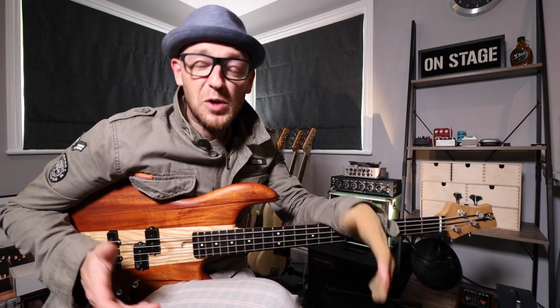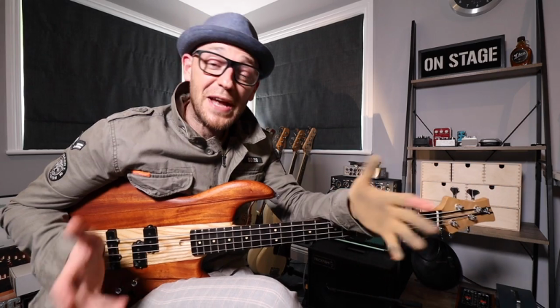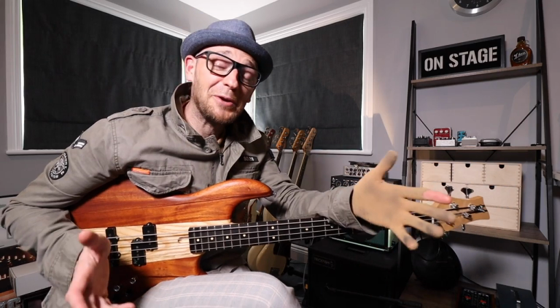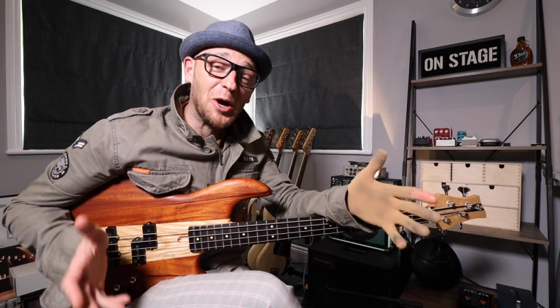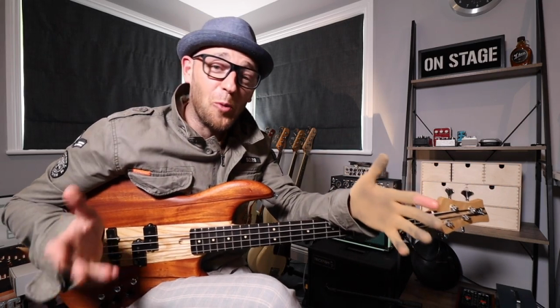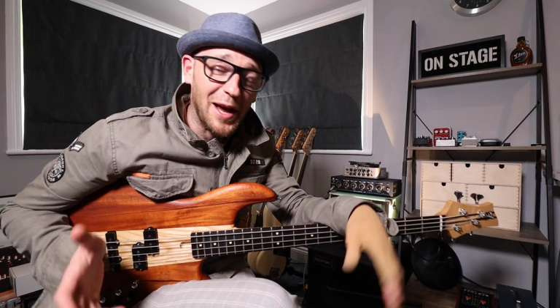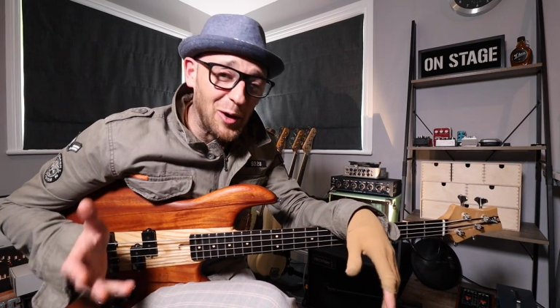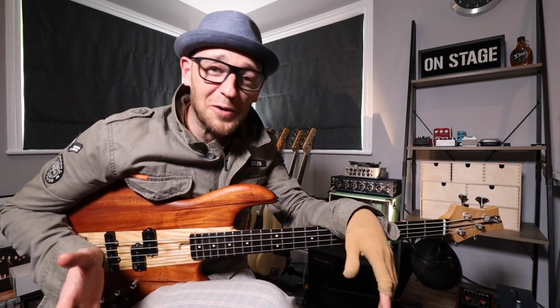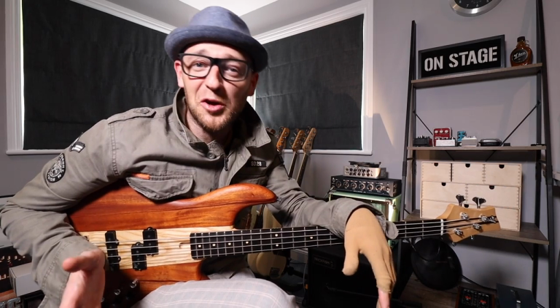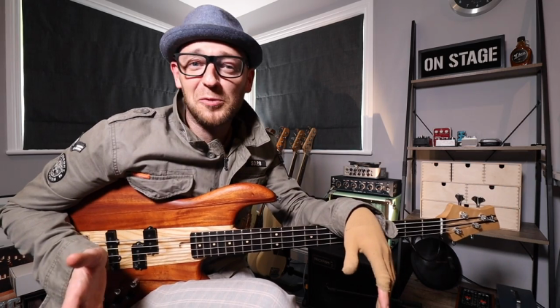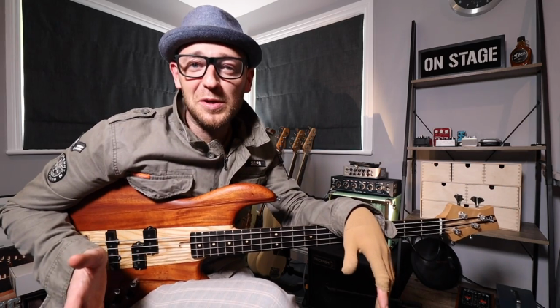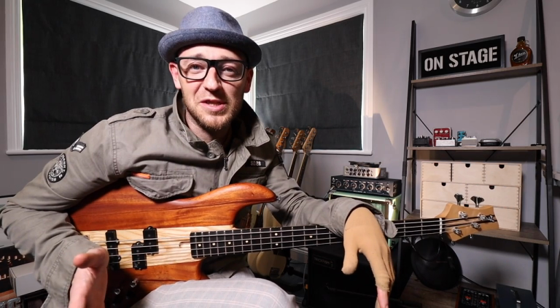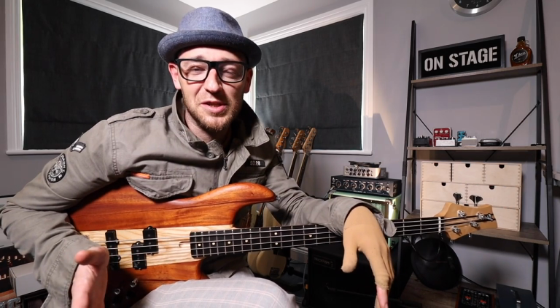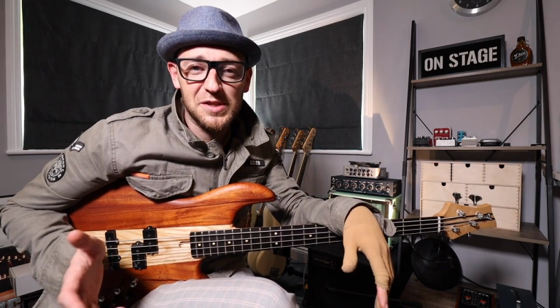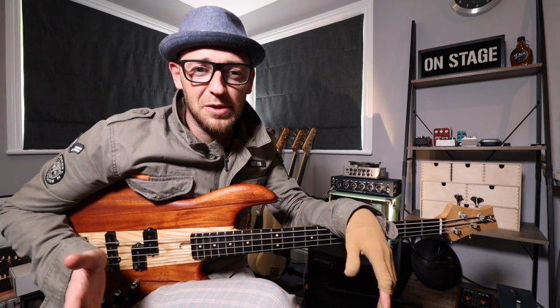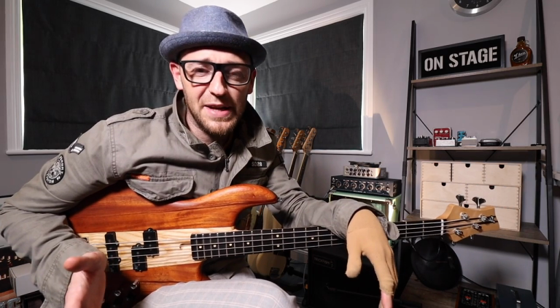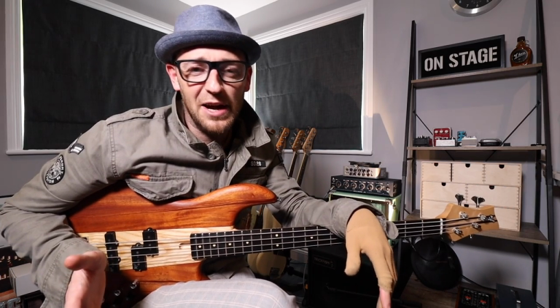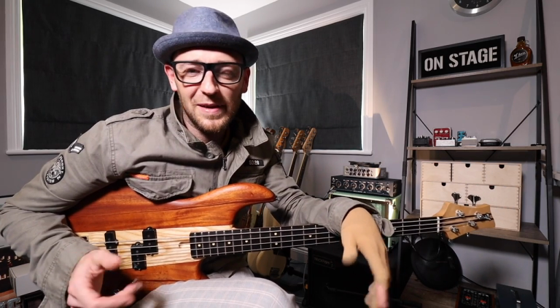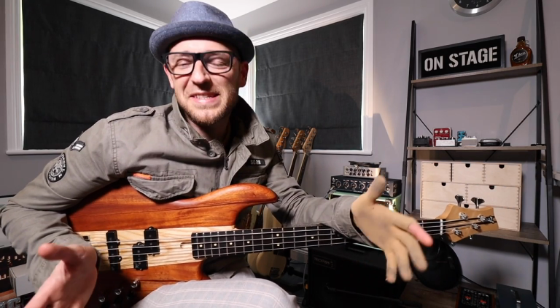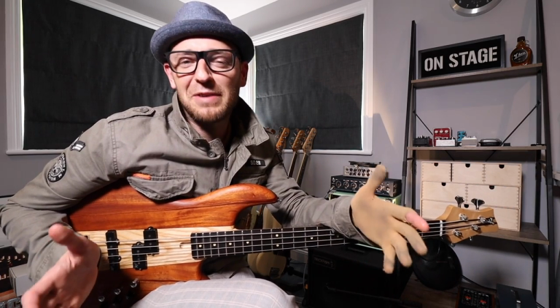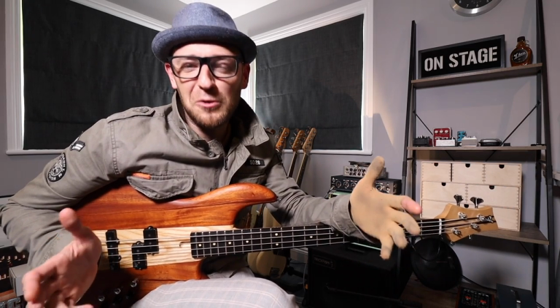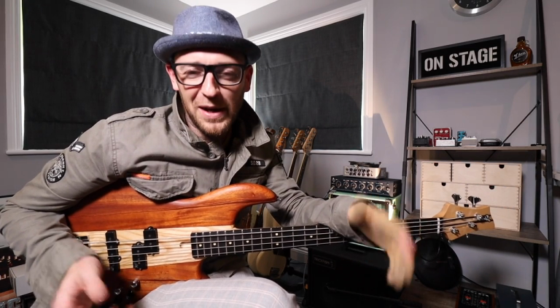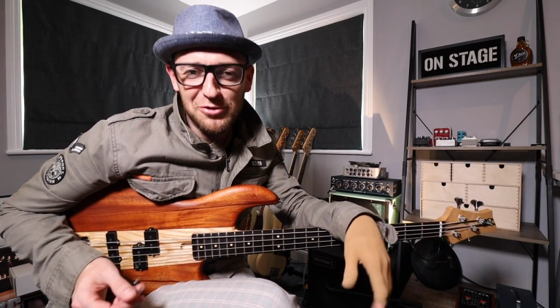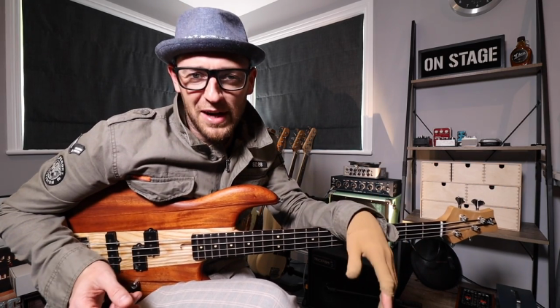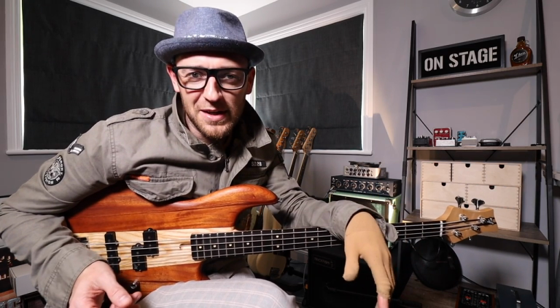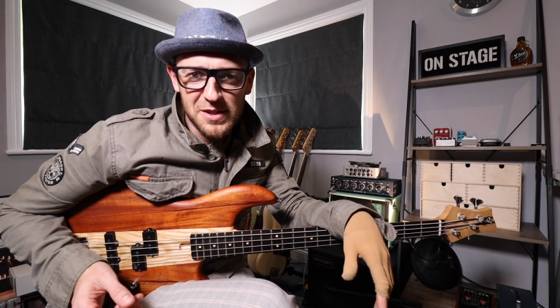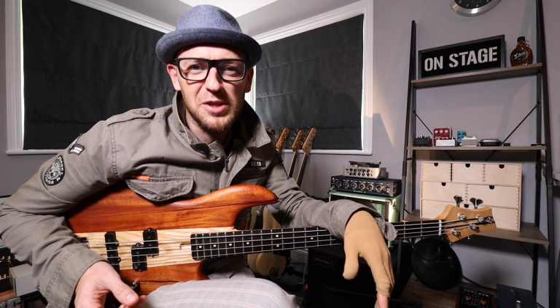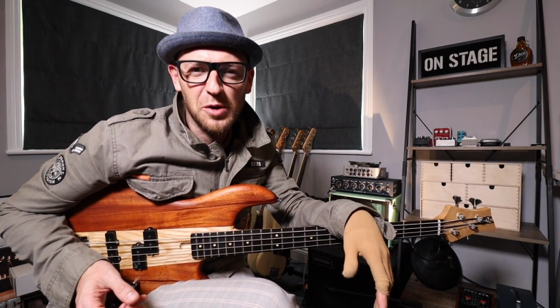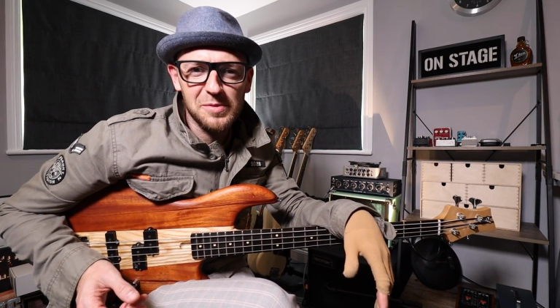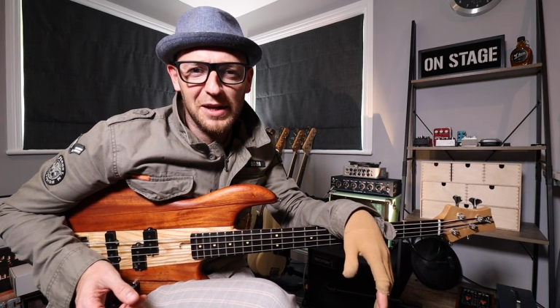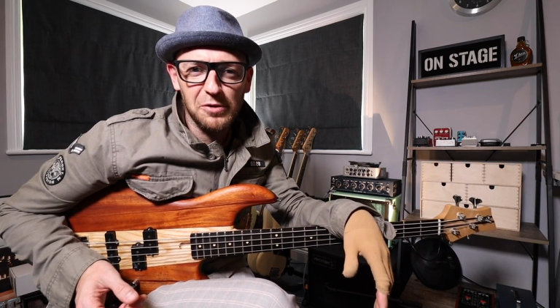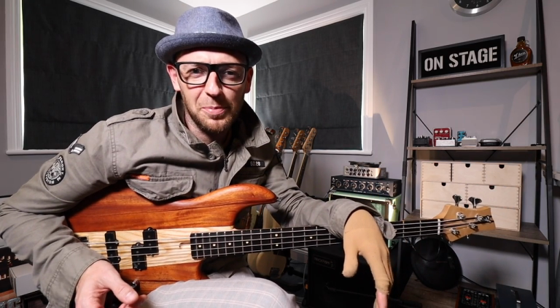So now you know why a lot of gospel musicians tune down — let's hear Andrew play a track so we can soak some of that groove up.